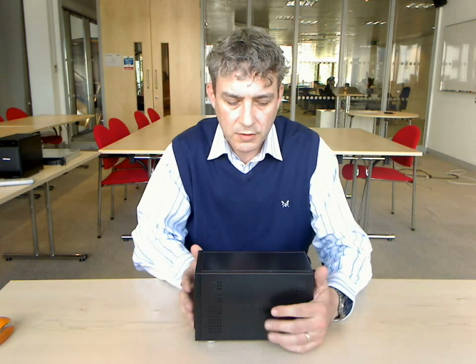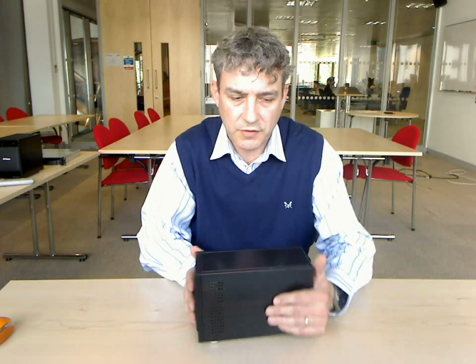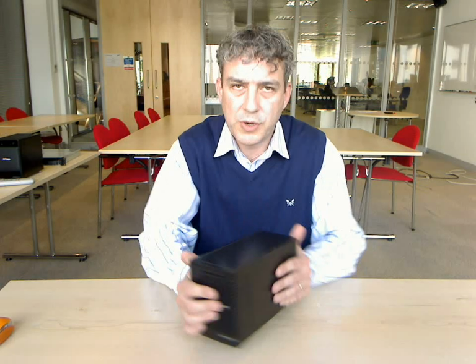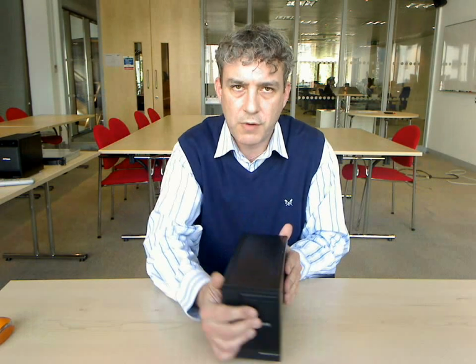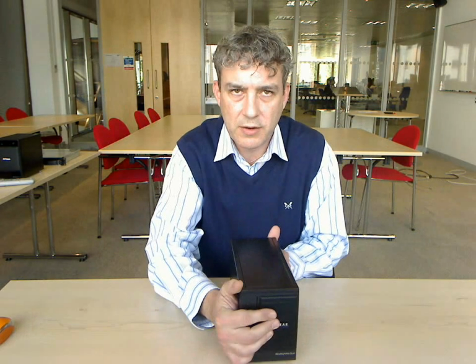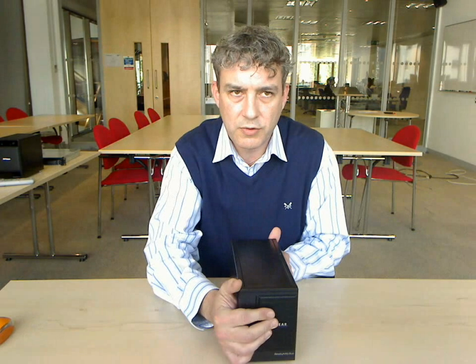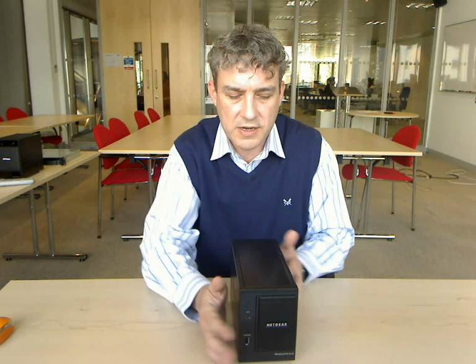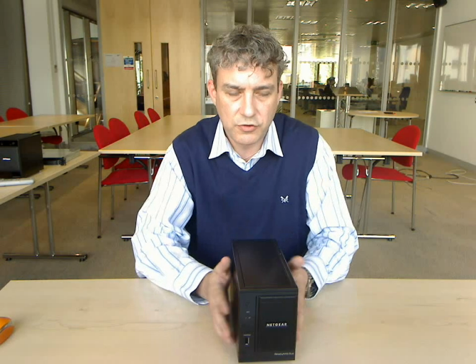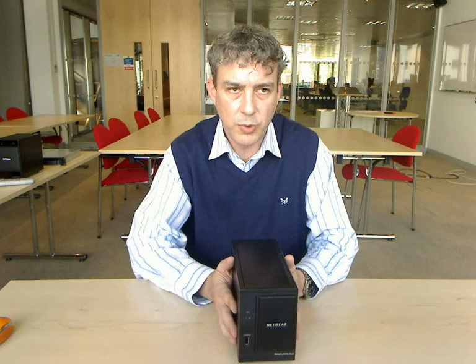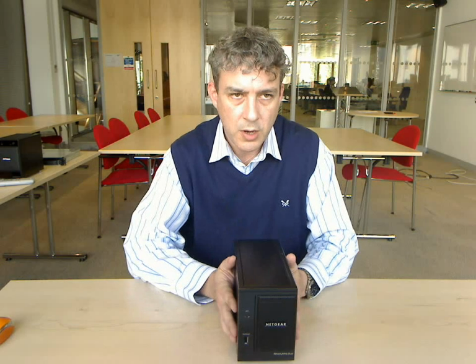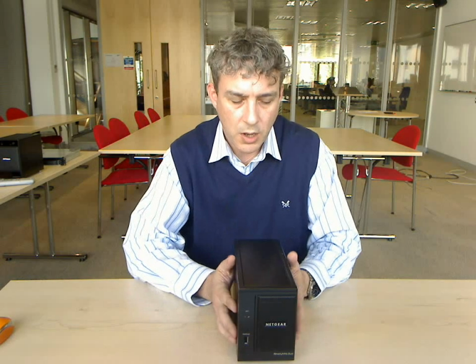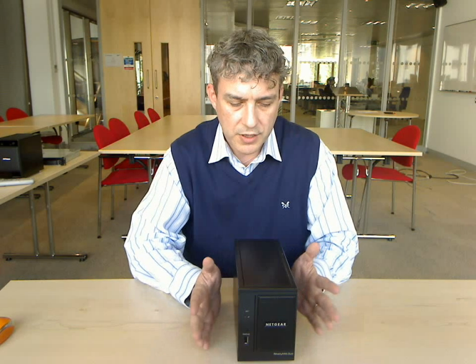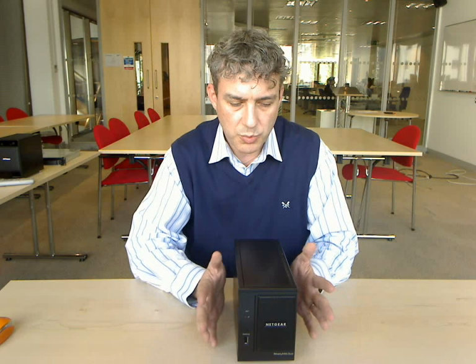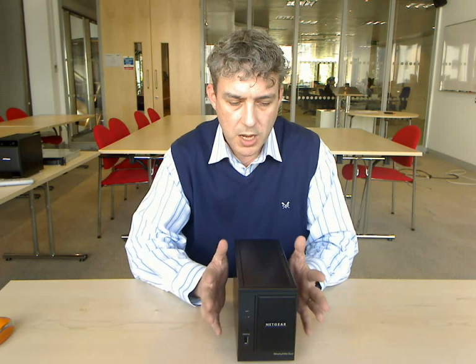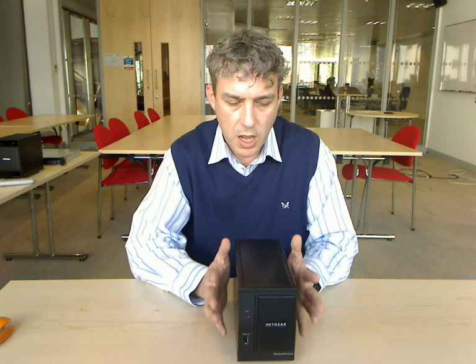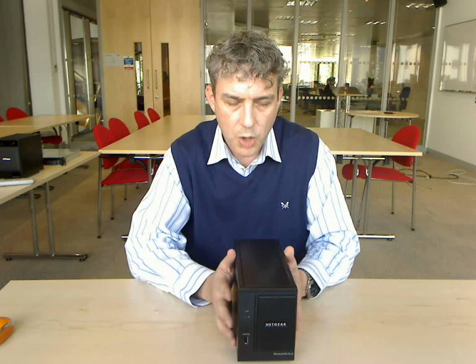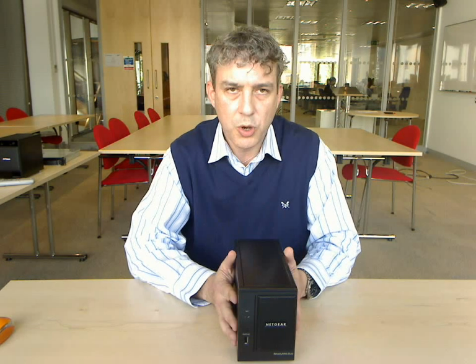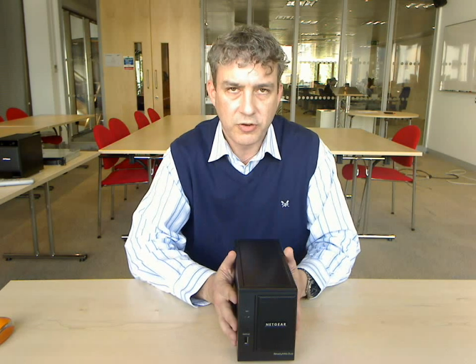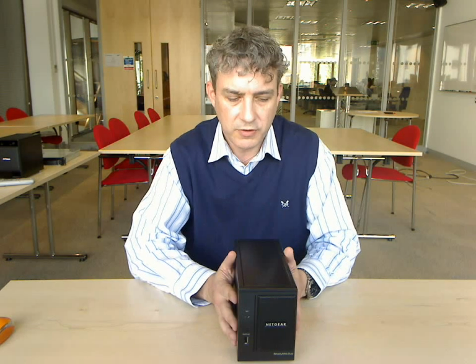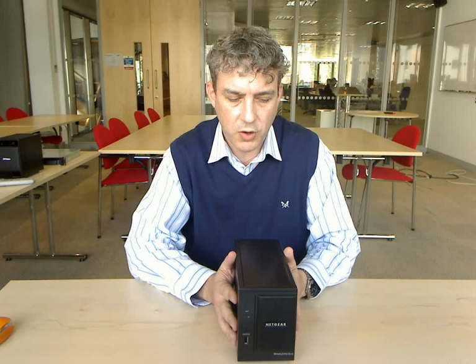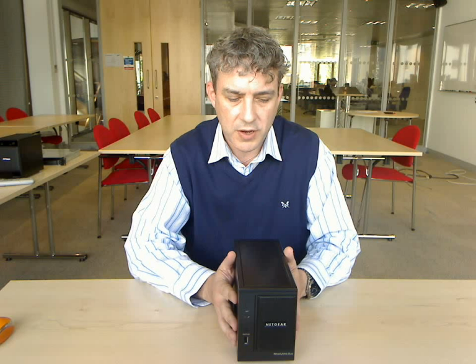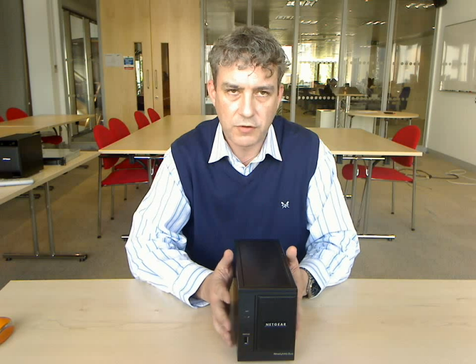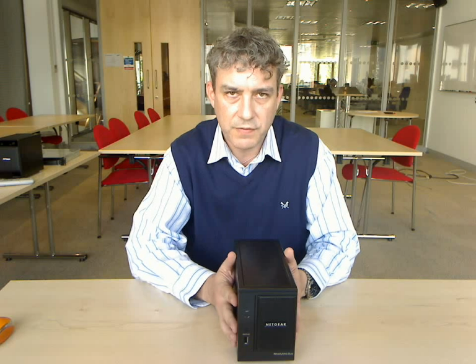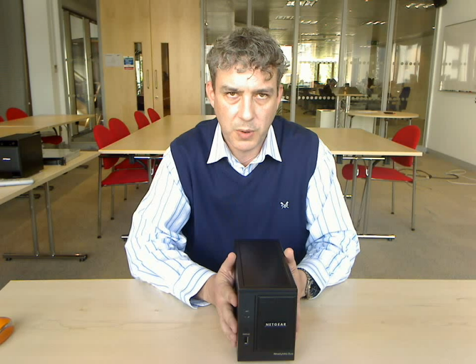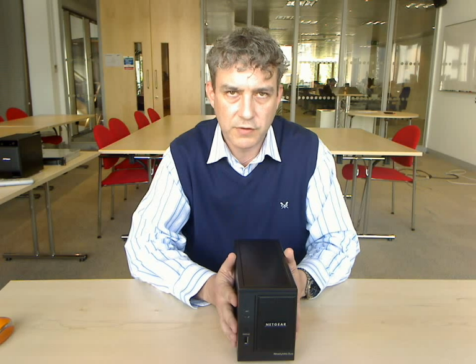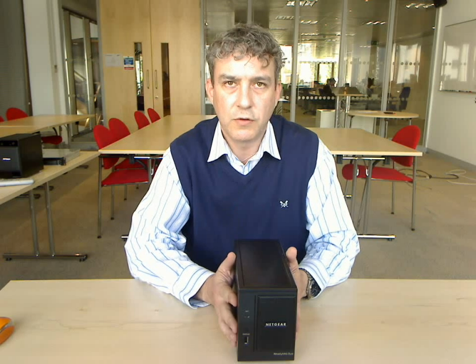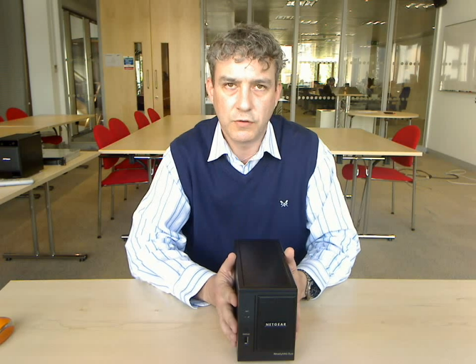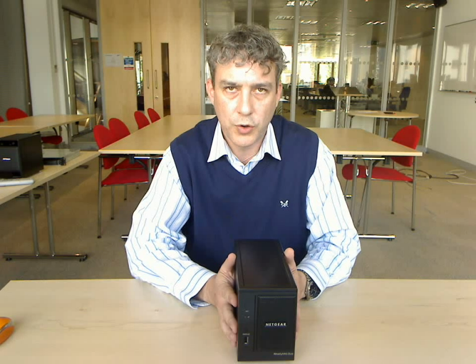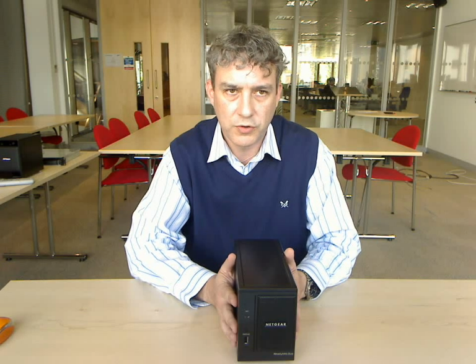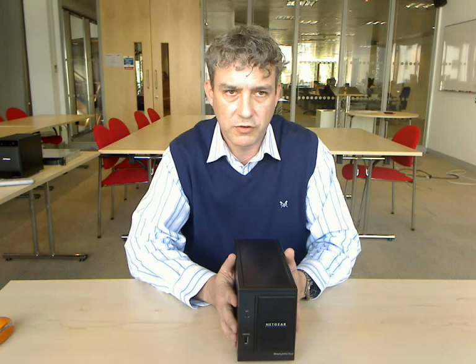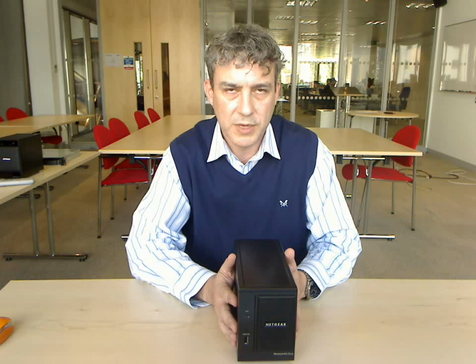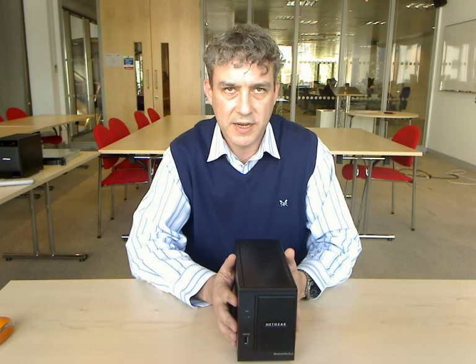So that's a brief rundown on the ReadyNAS DUO. I think you'd be hard pushed to find a safer place to store your digital media.